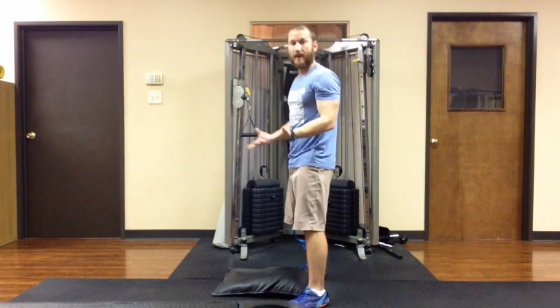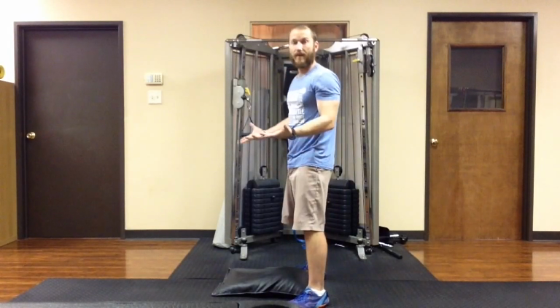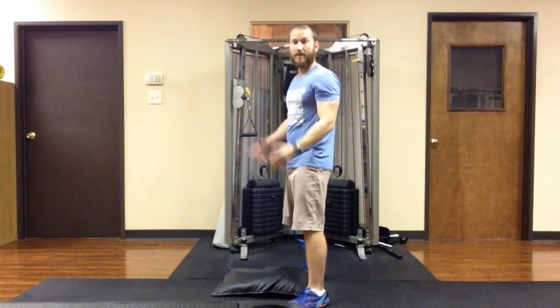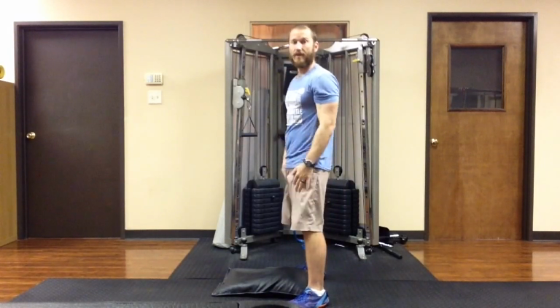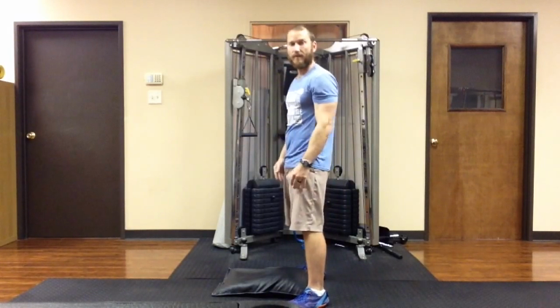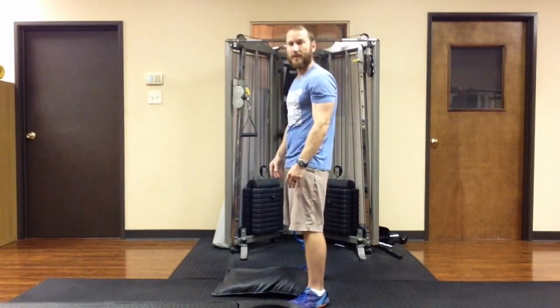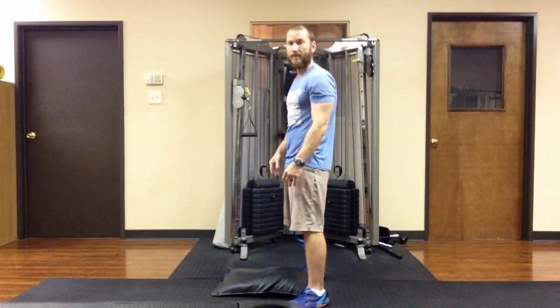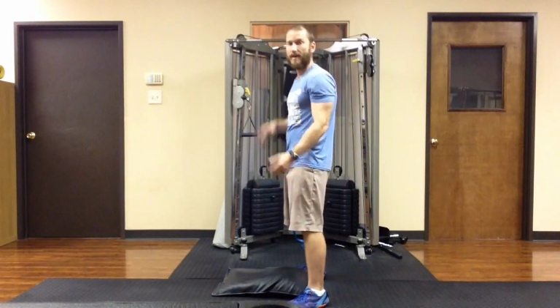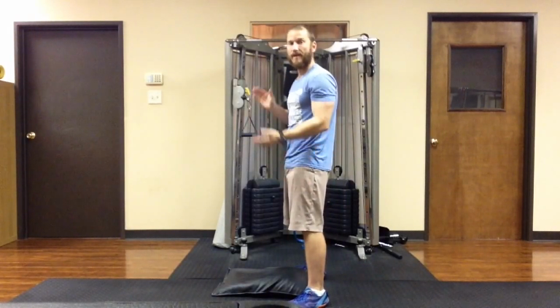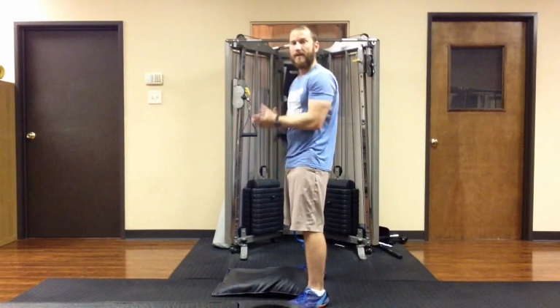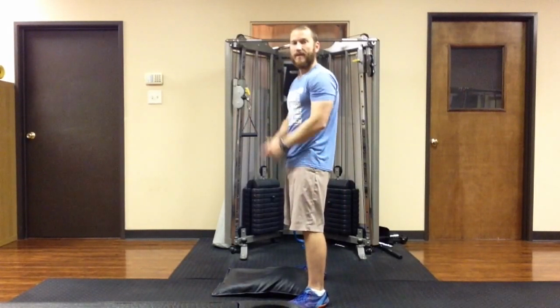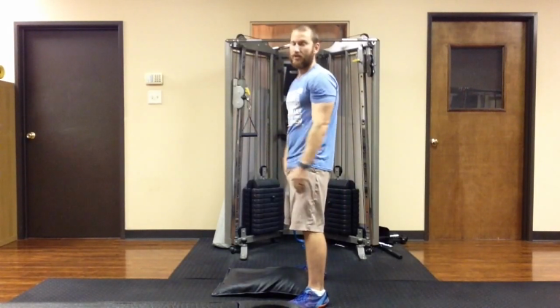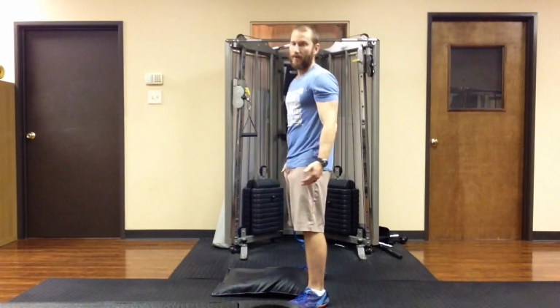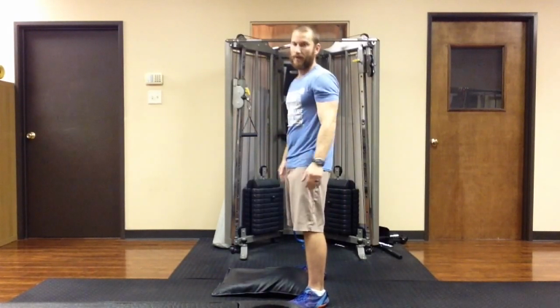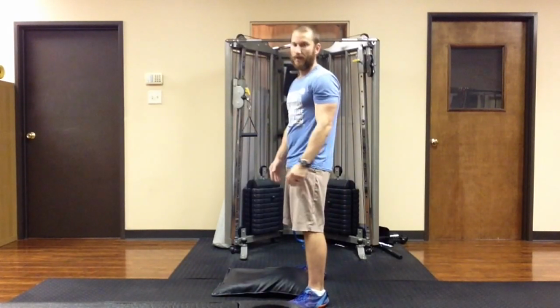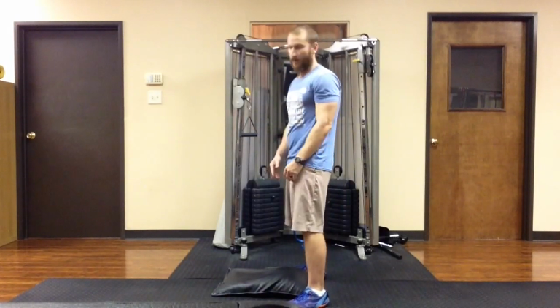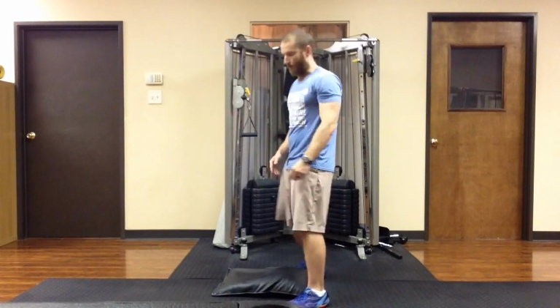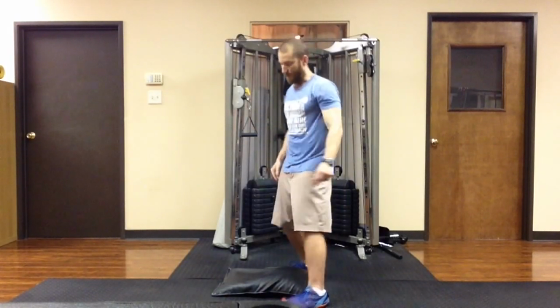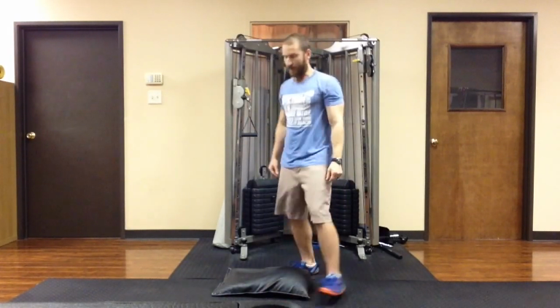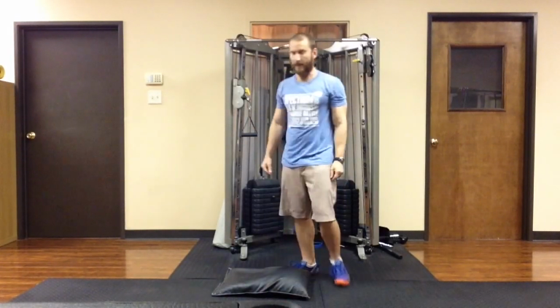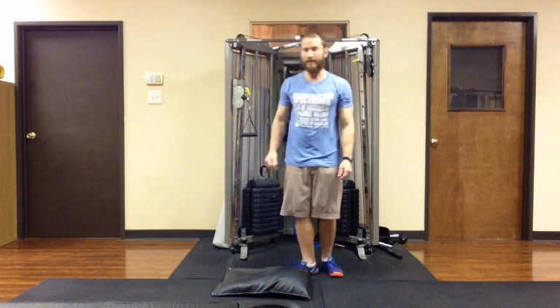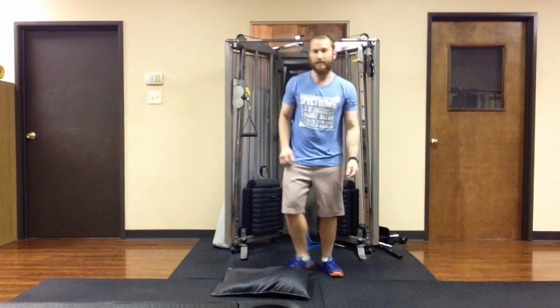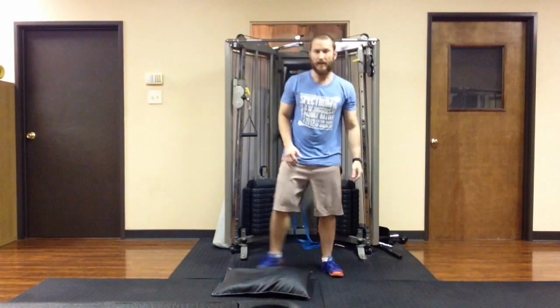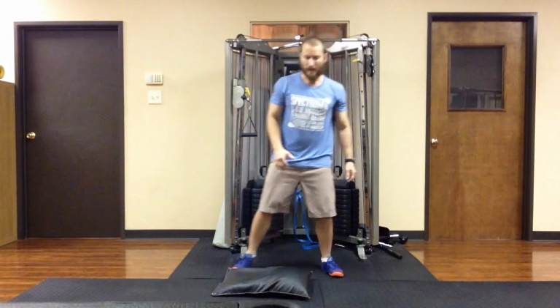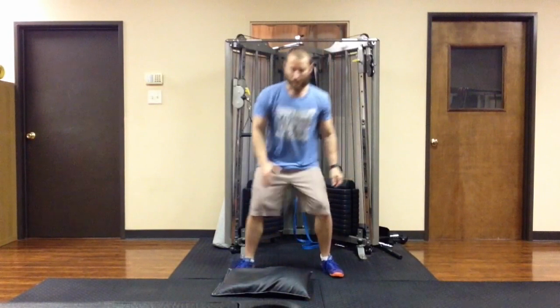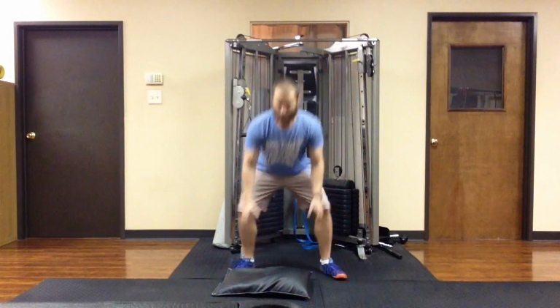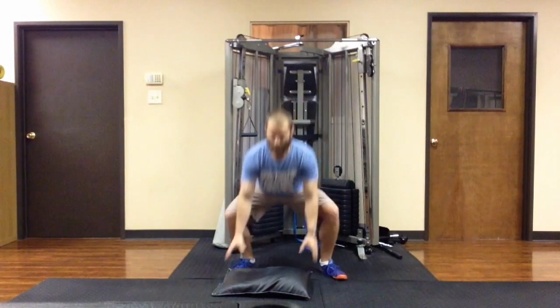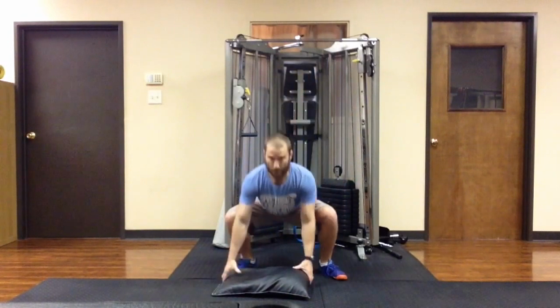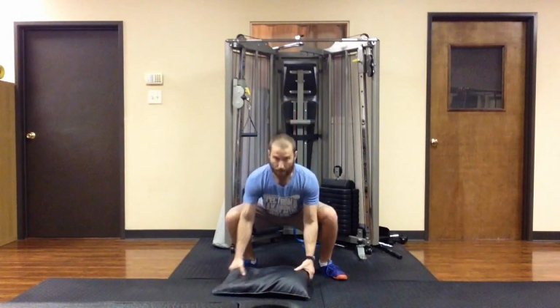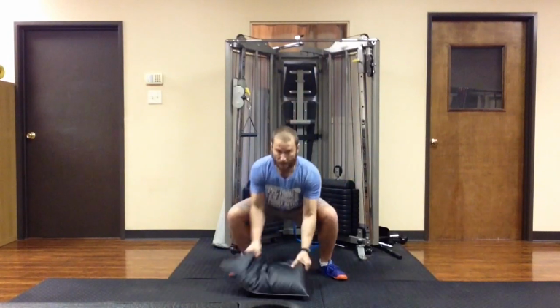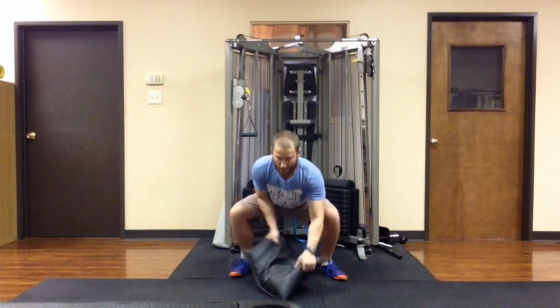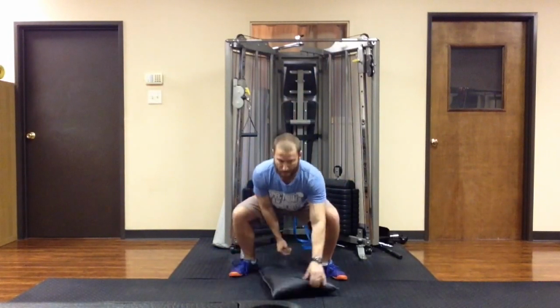You're not going to hurt yourself with a sandbag. You can drop it on your foot and you won't break anything. From the front view it looks like this.